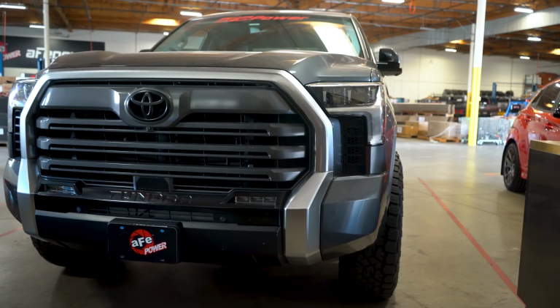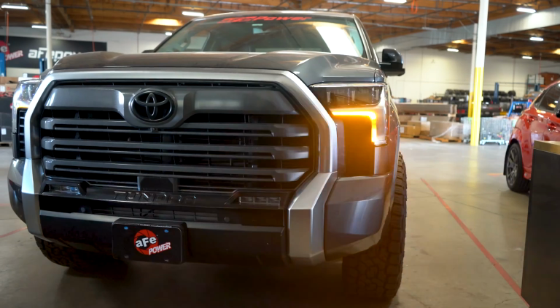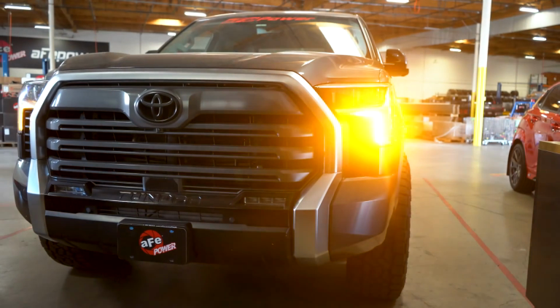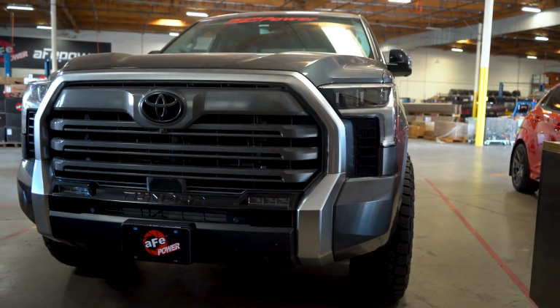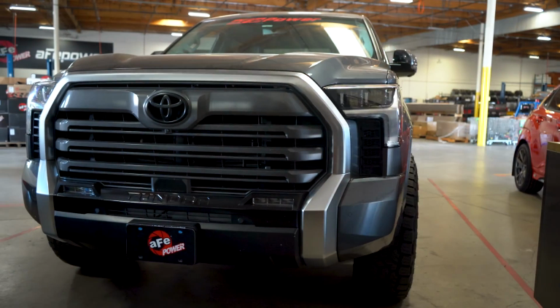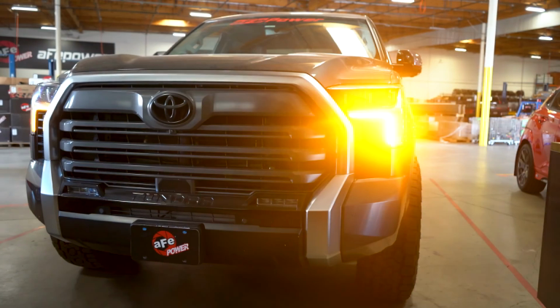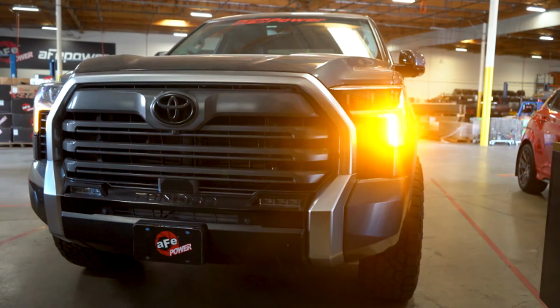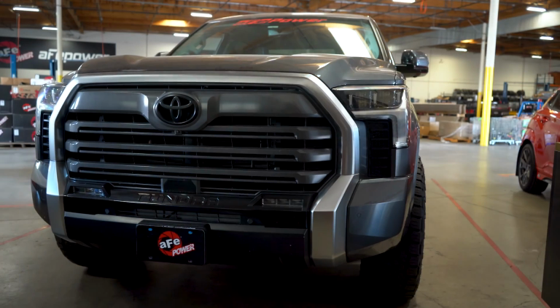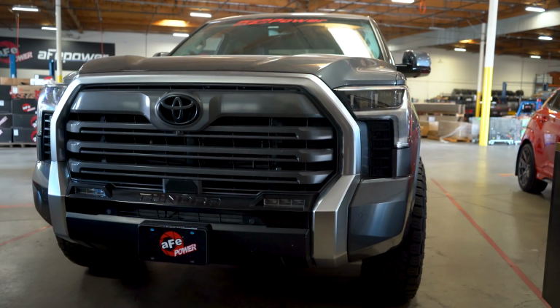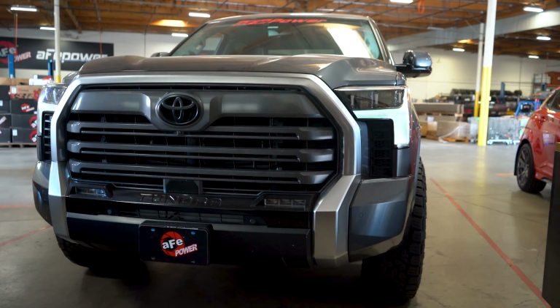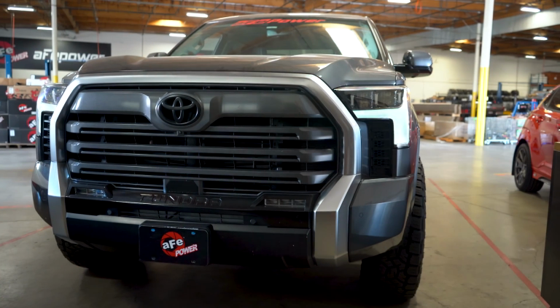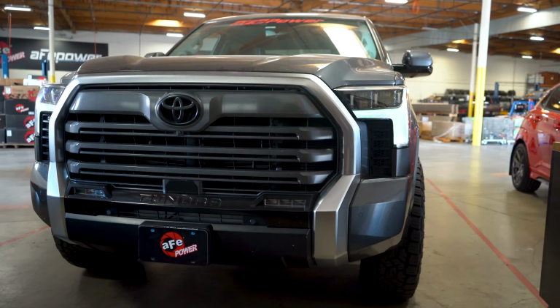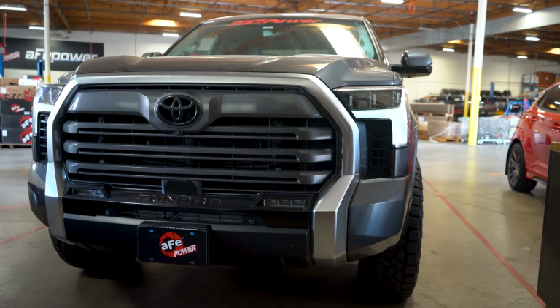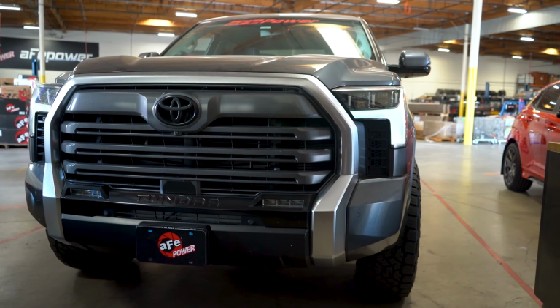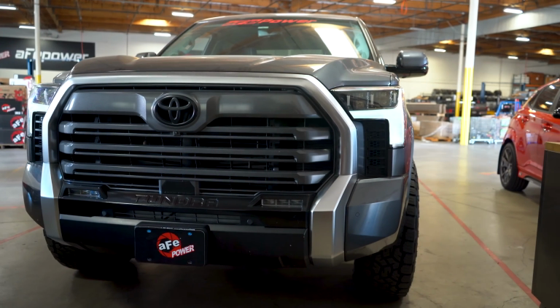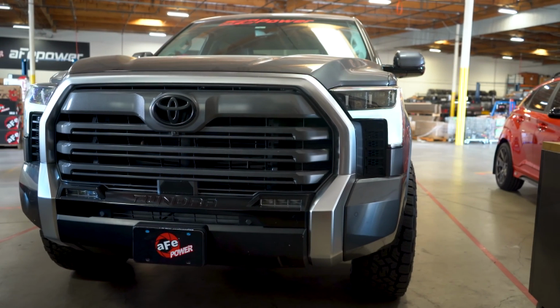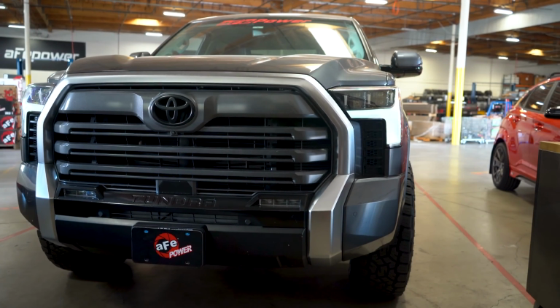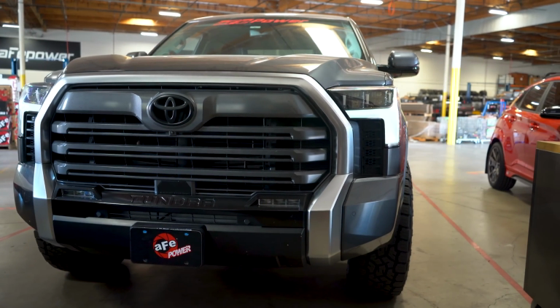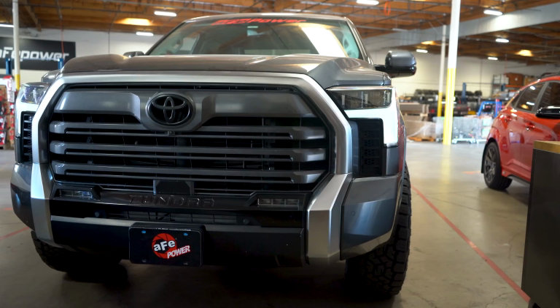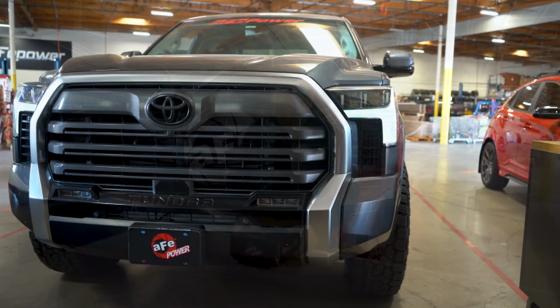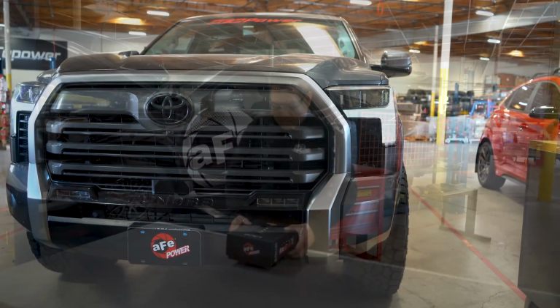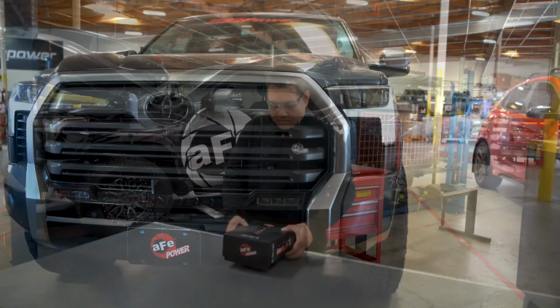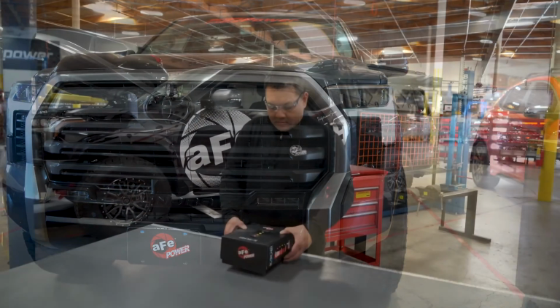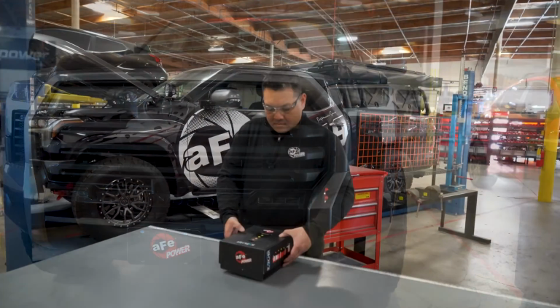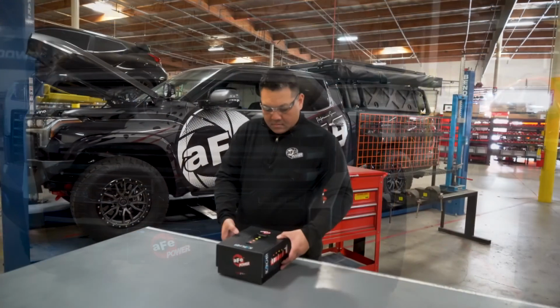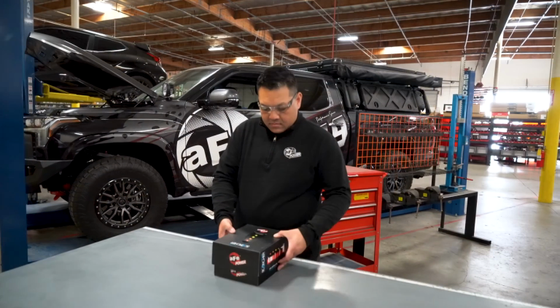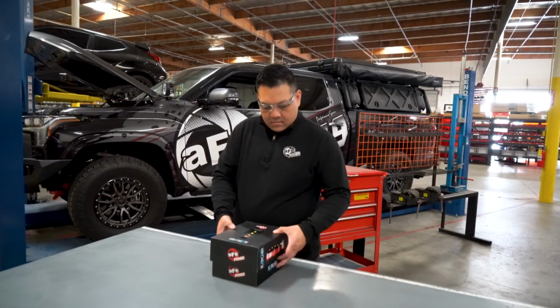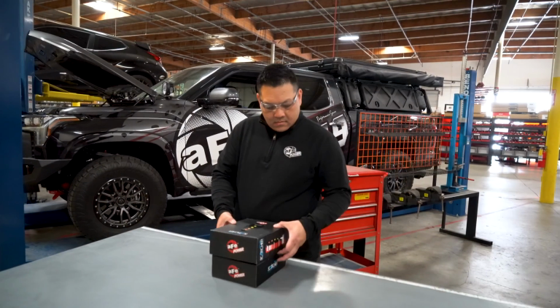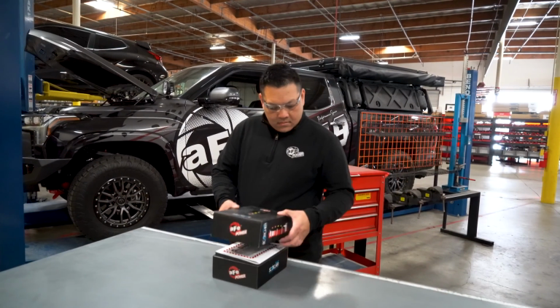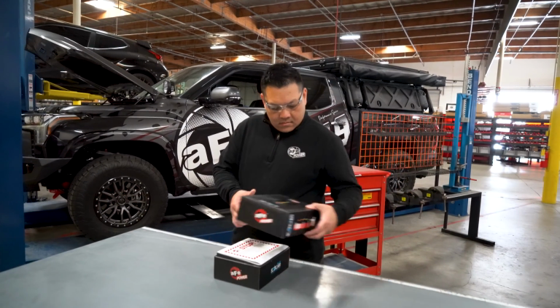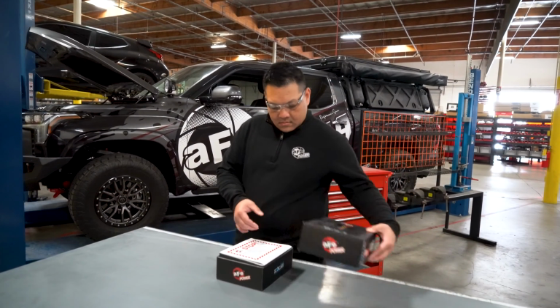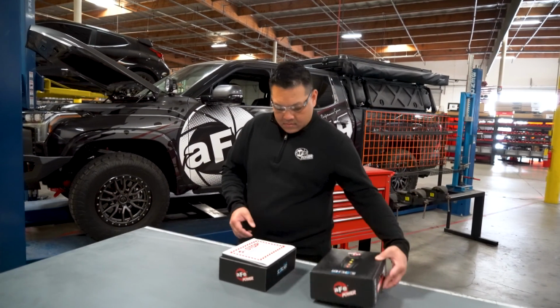Before you start, make sure that the vehicle is keyed off before disconnecting any sensors, or you may get a check engine light.